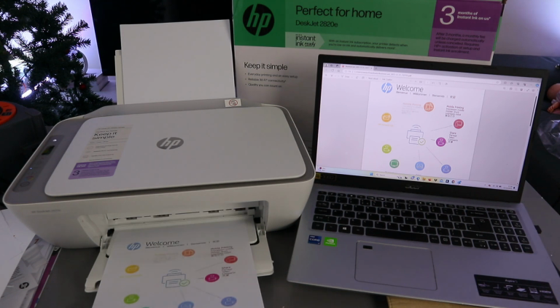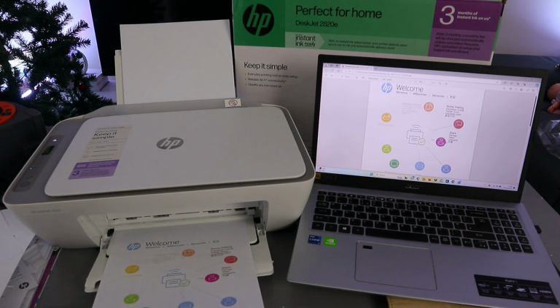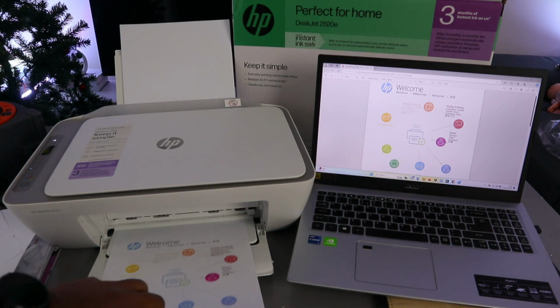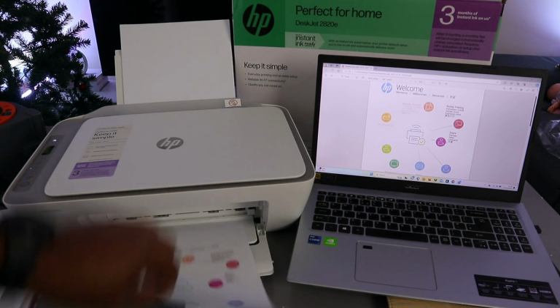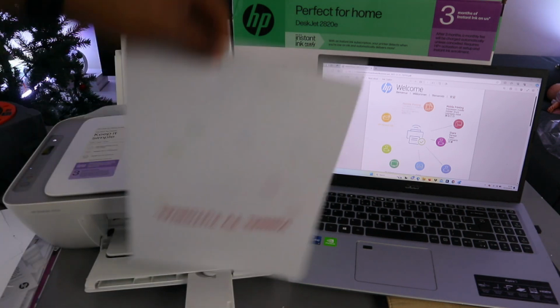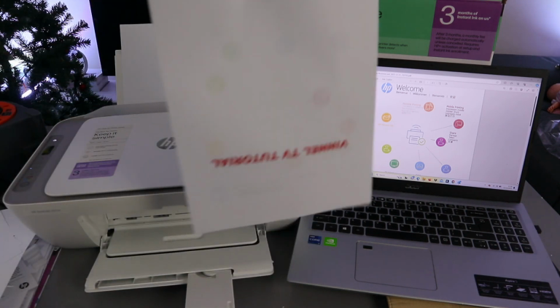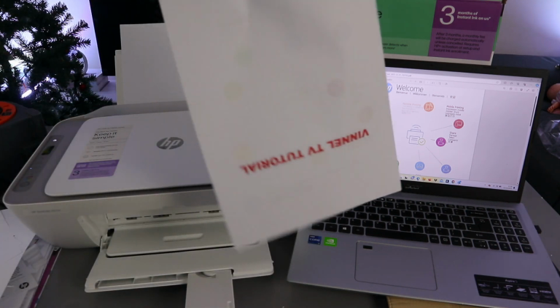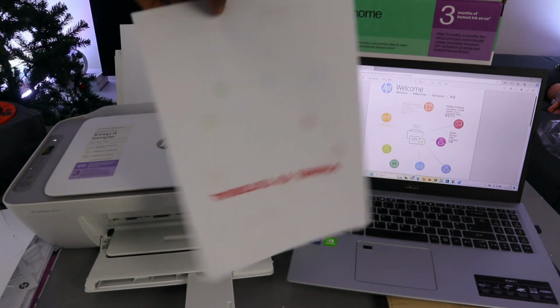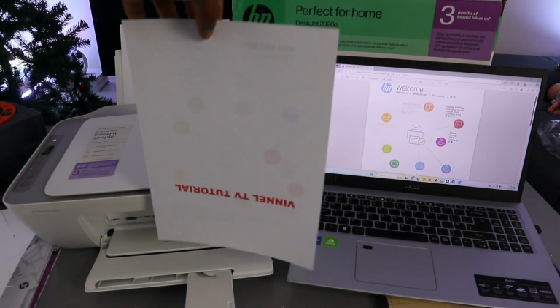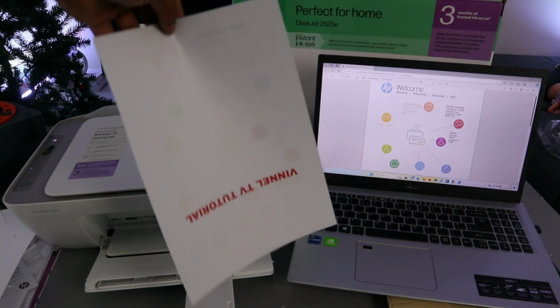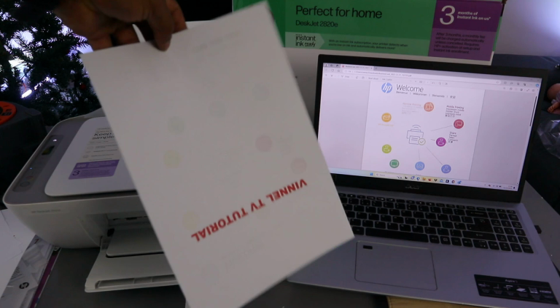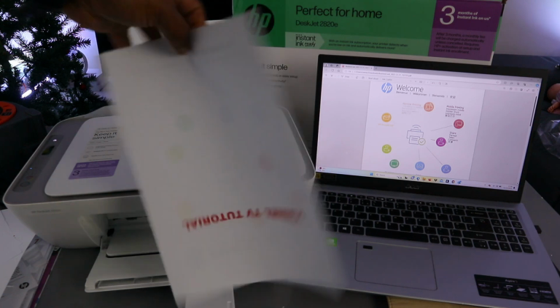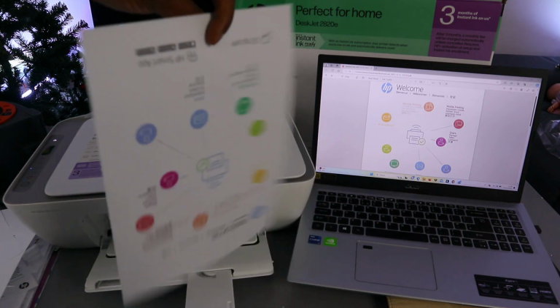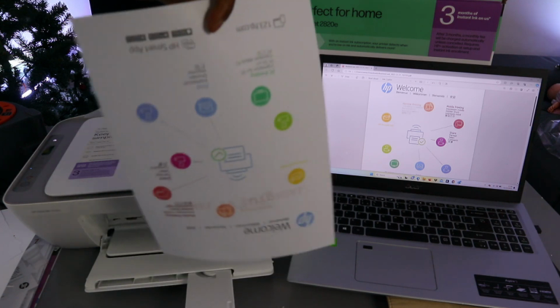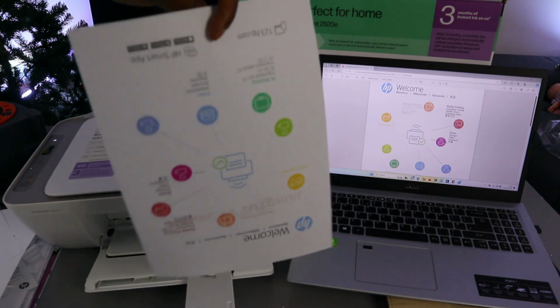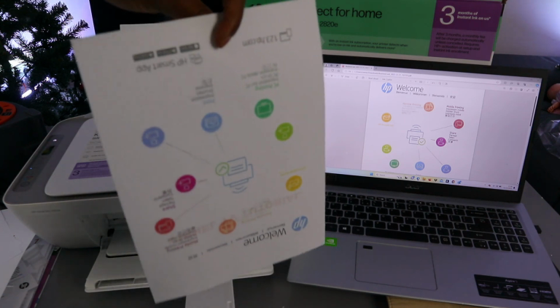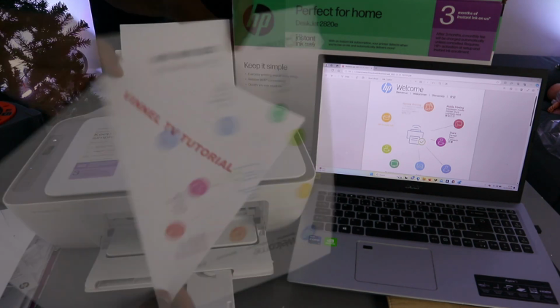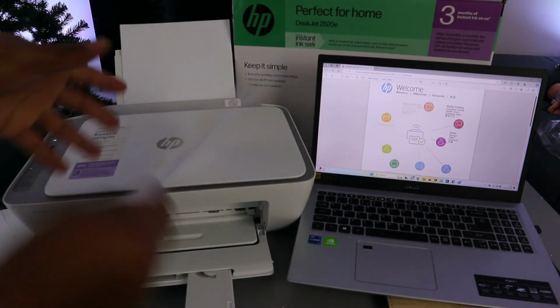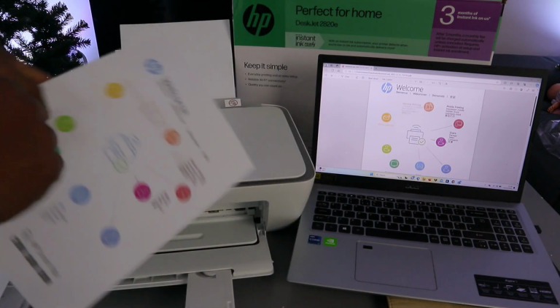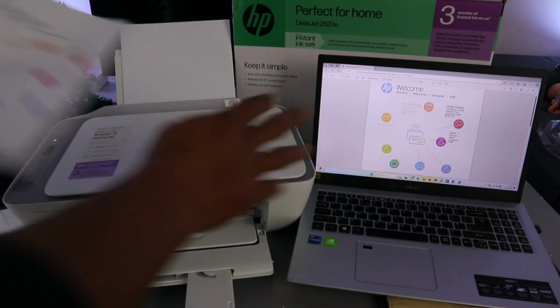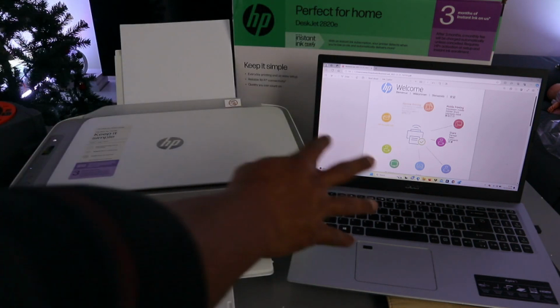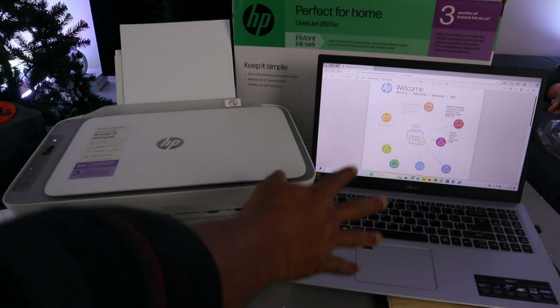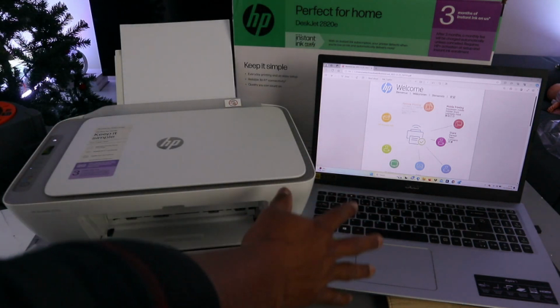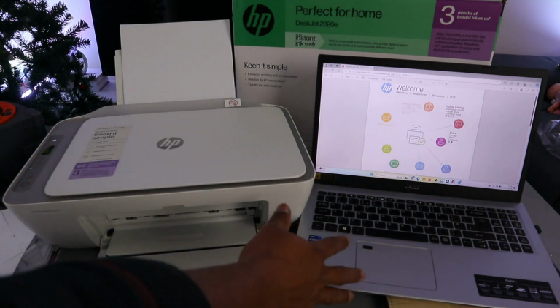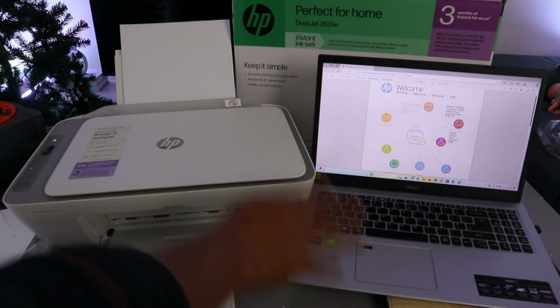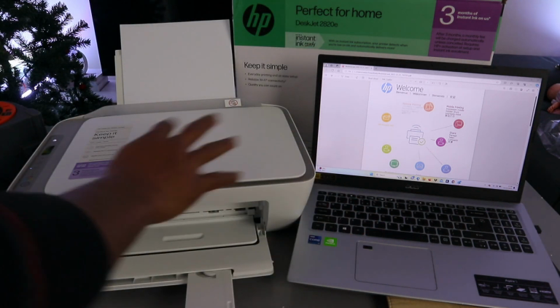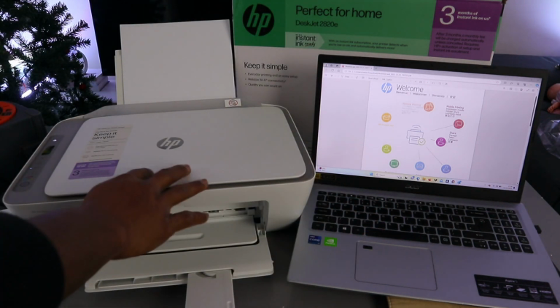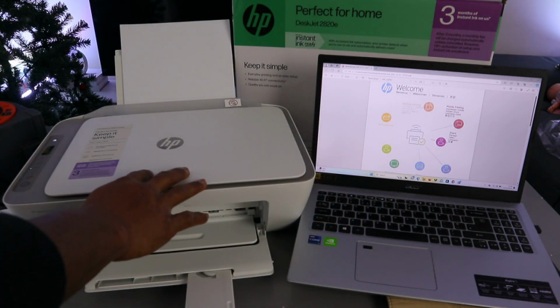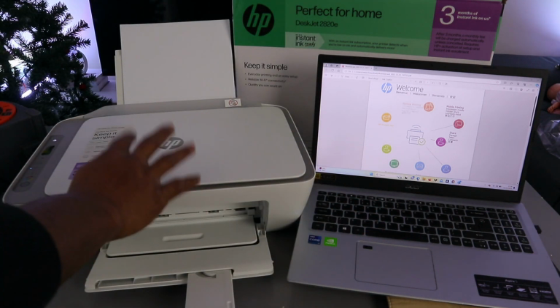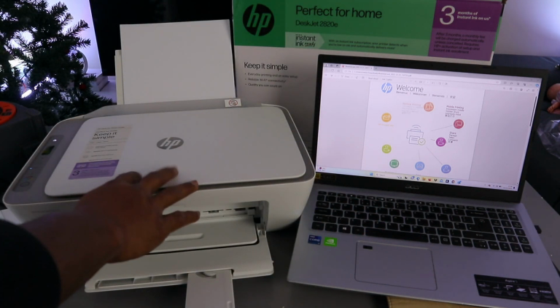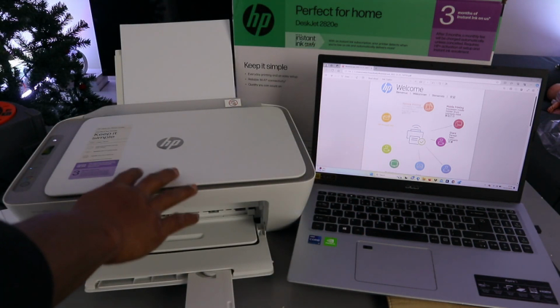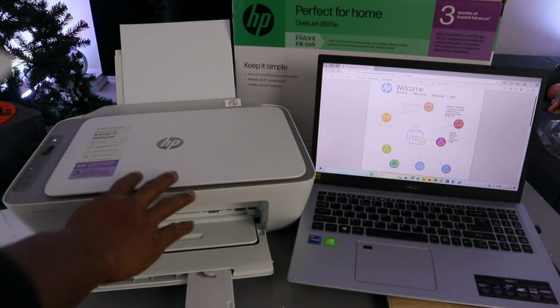There we go — this is the document printed out double-sided from the laptop to the HP DeskJet printer.